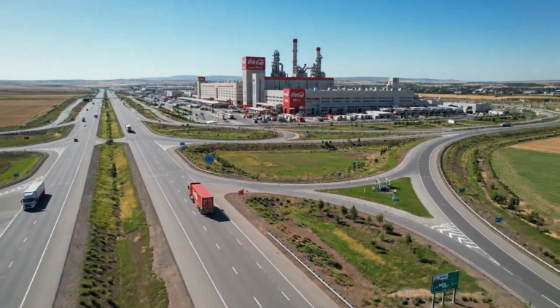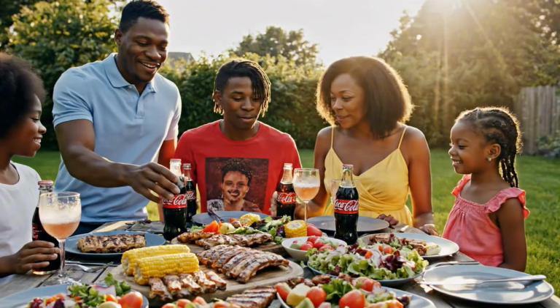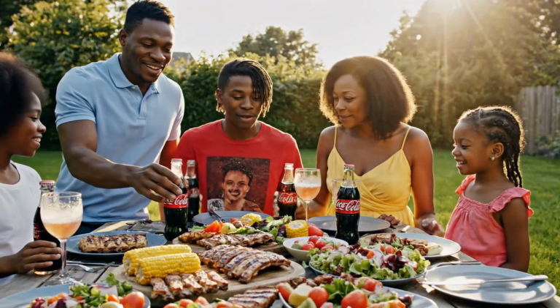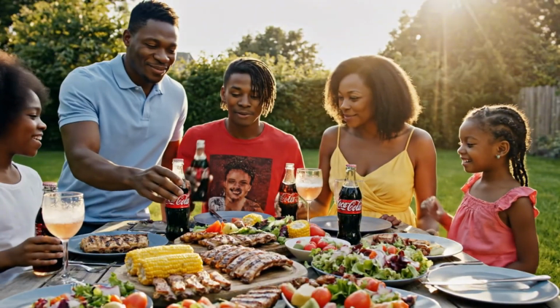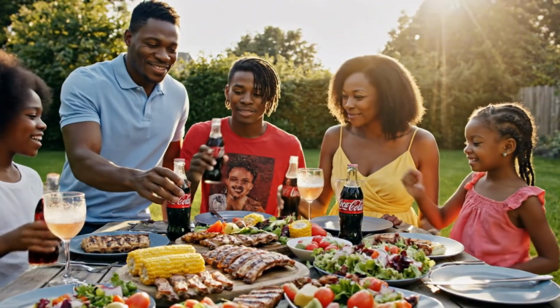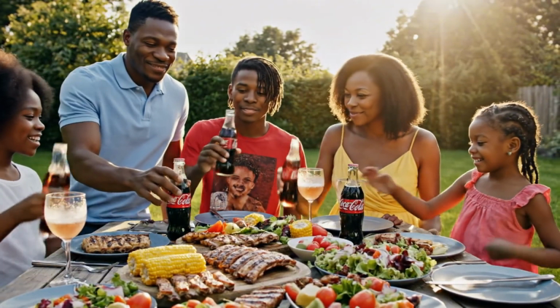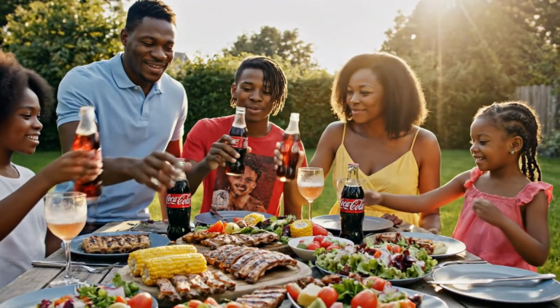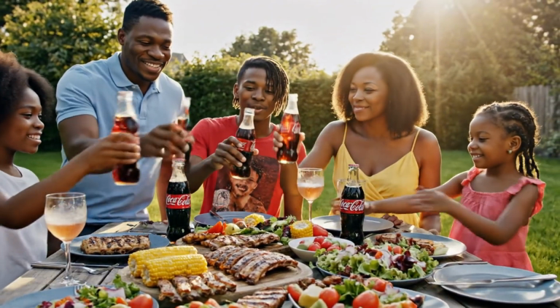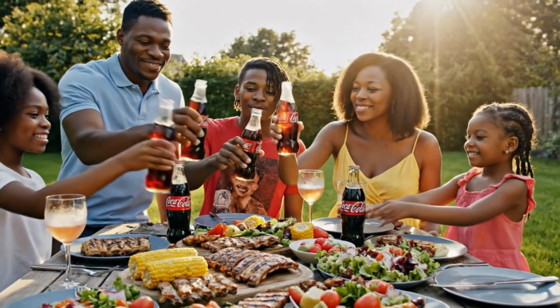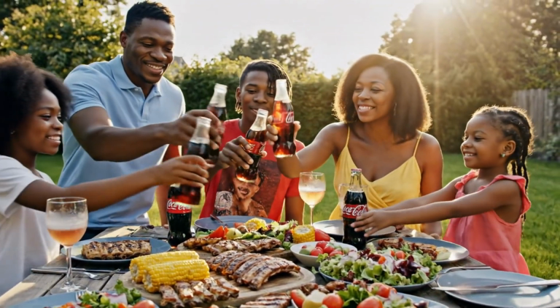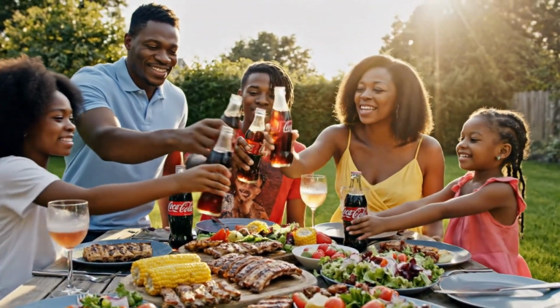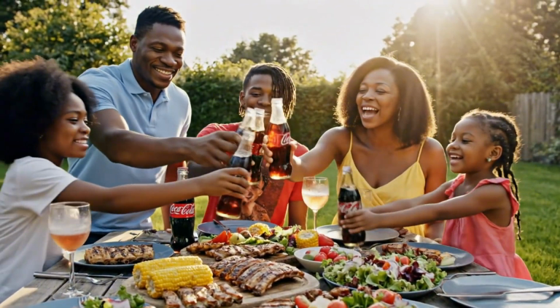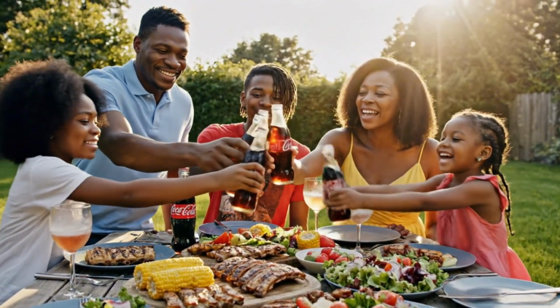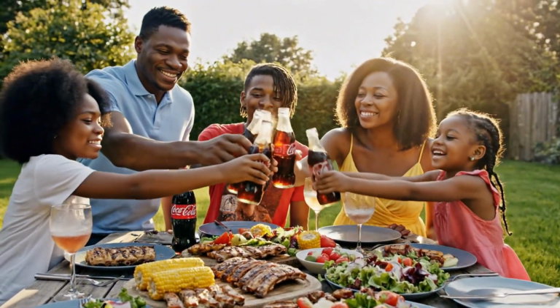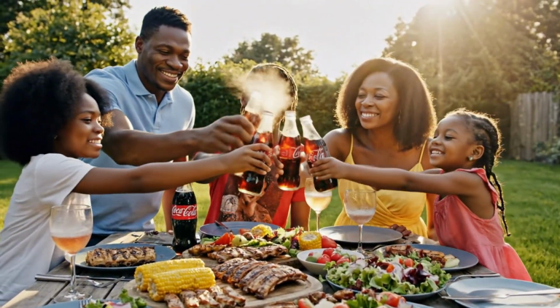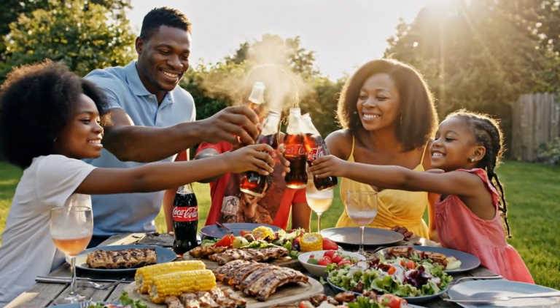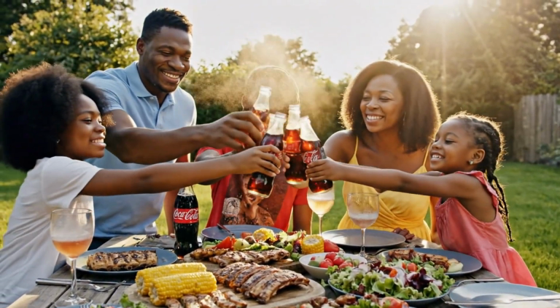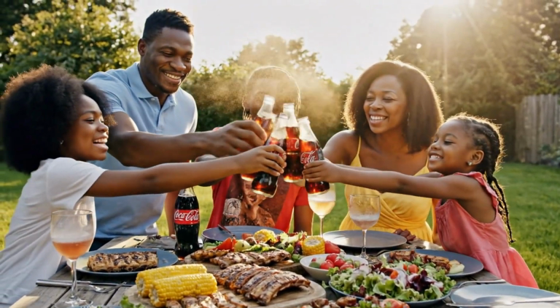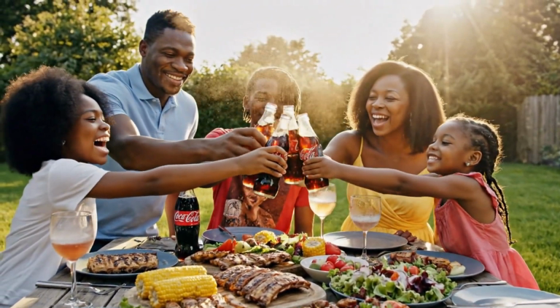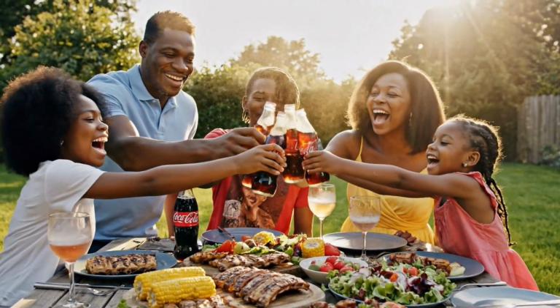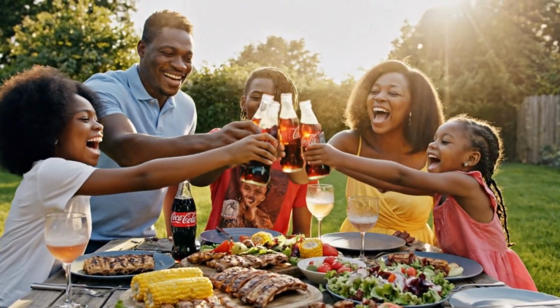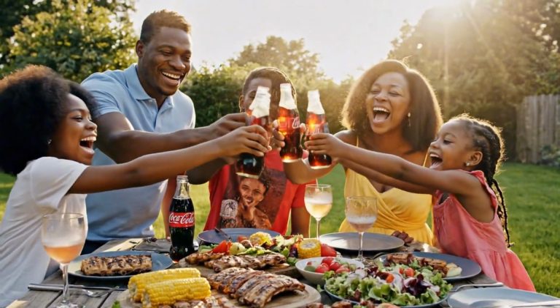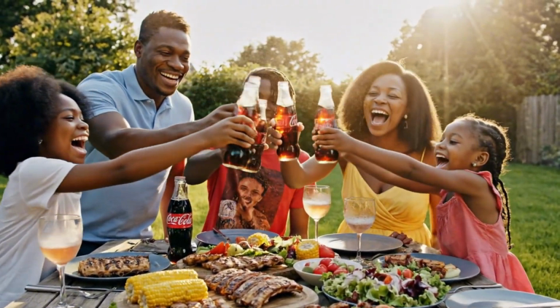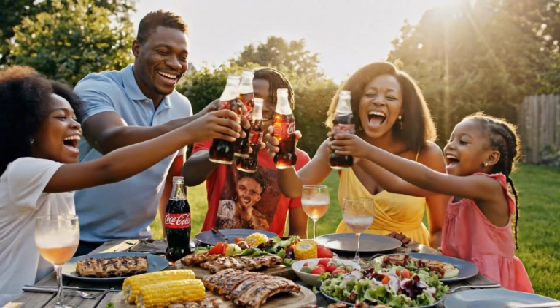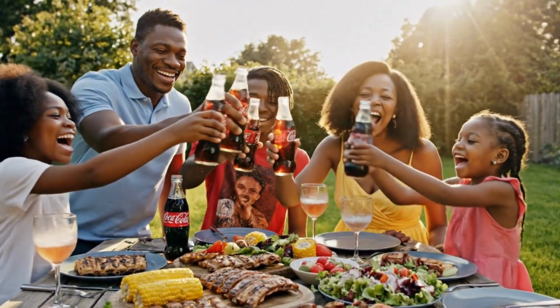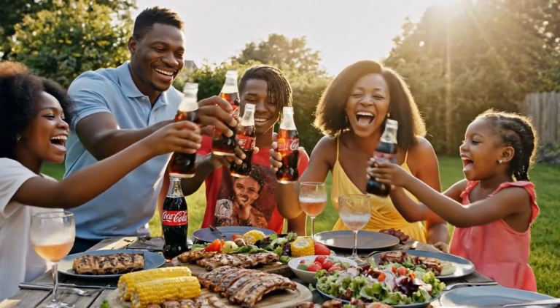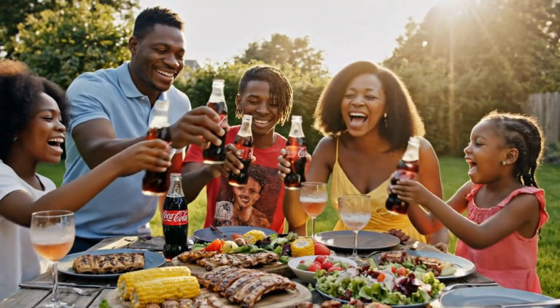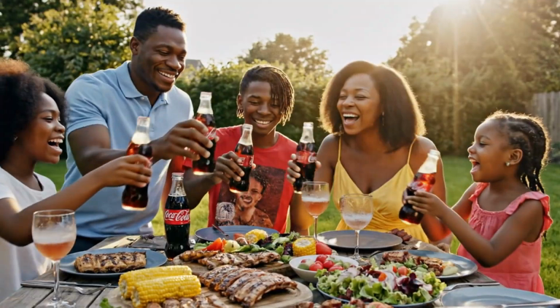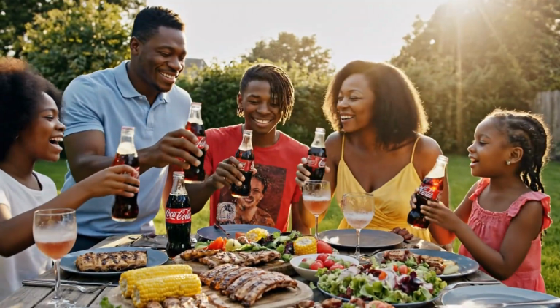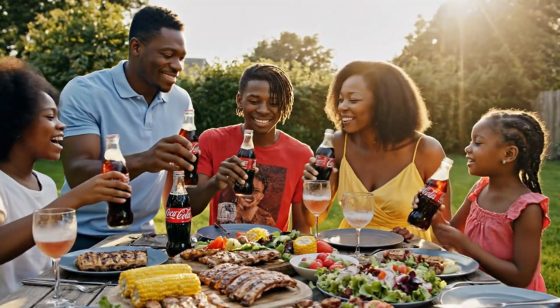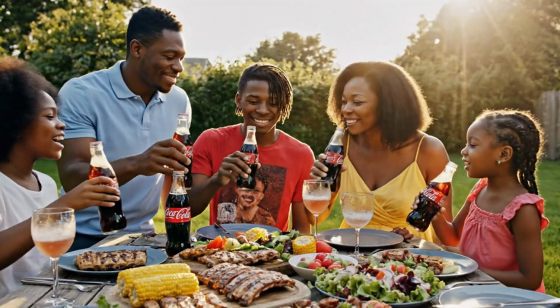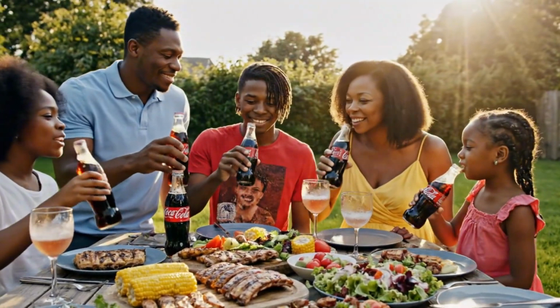Alright everyone, to the best summer yet — cheers to that — yay, Coca-Cola!